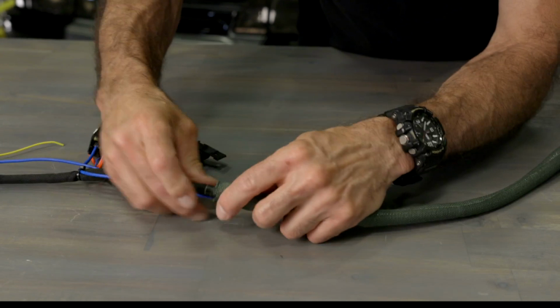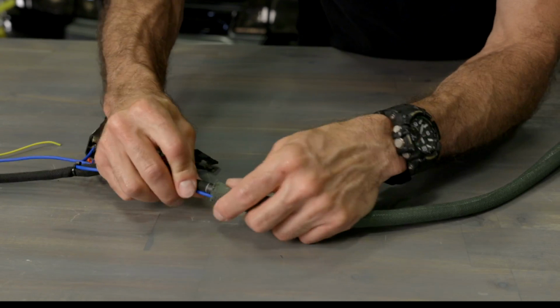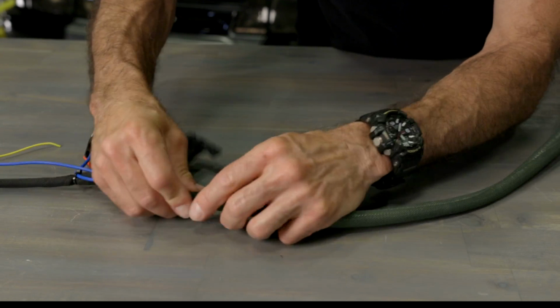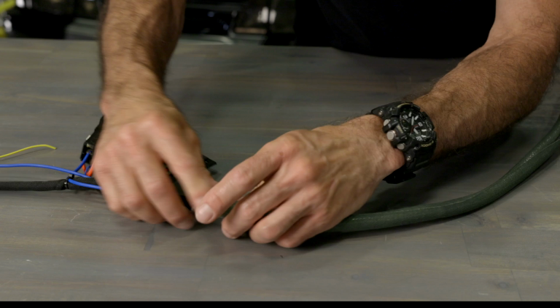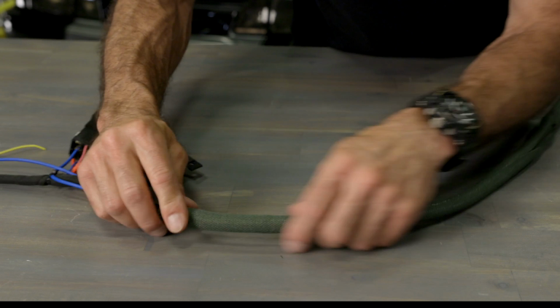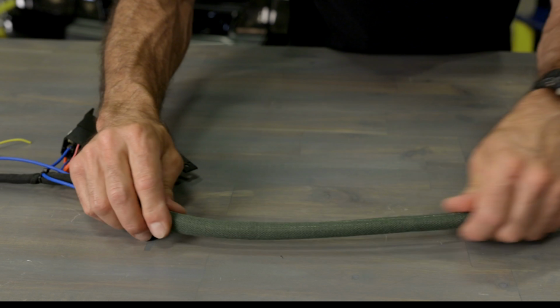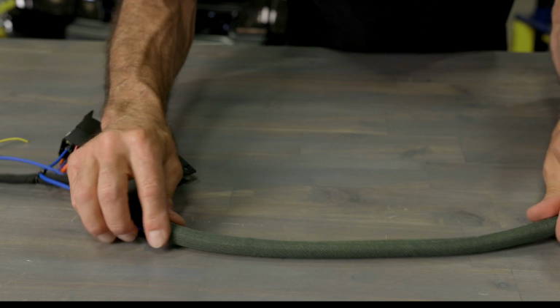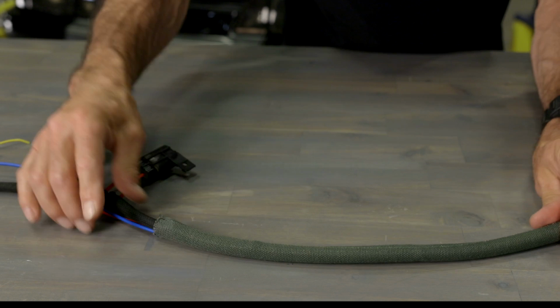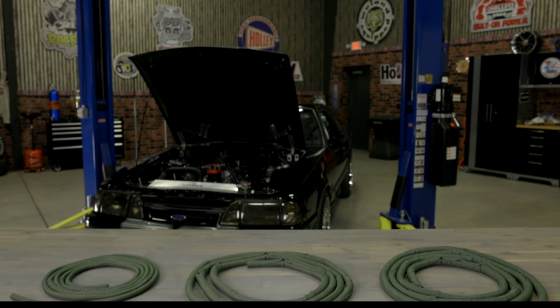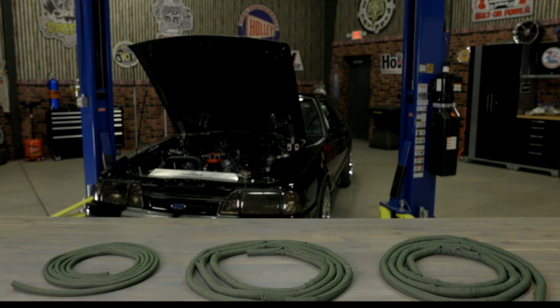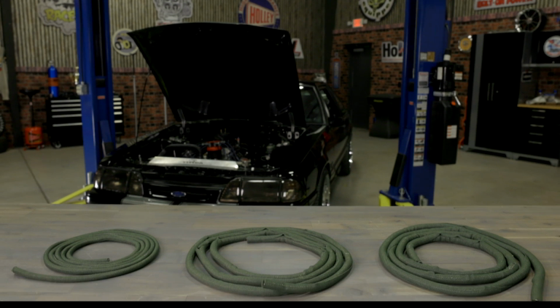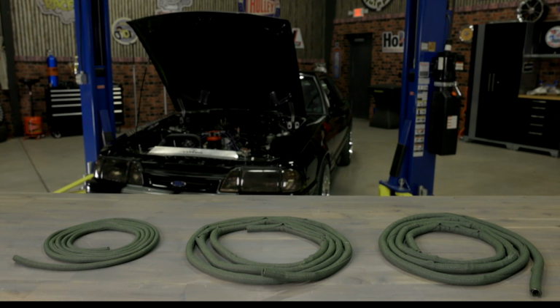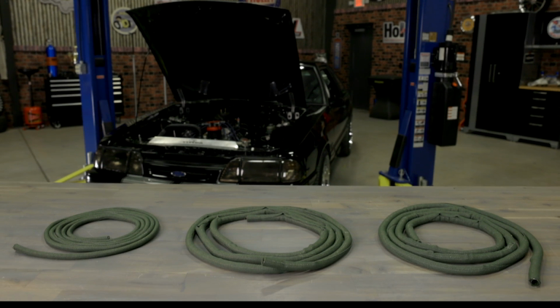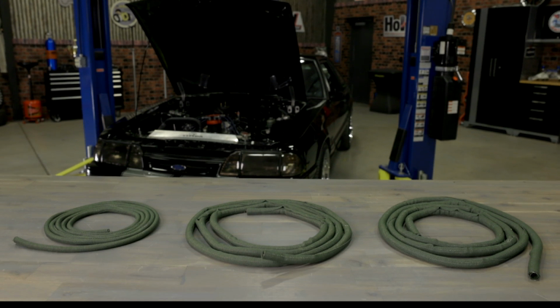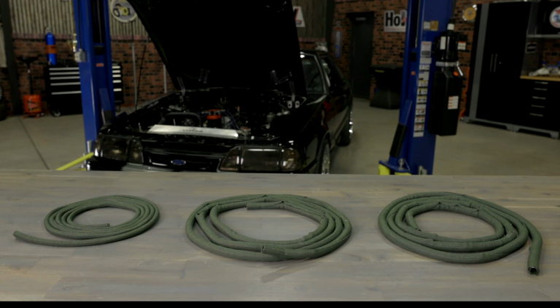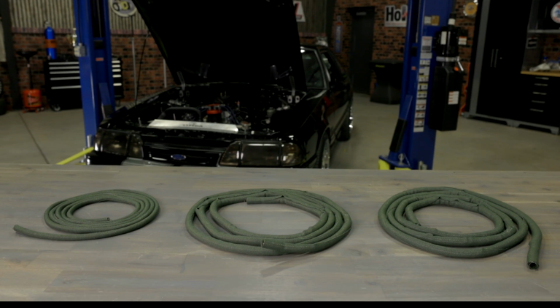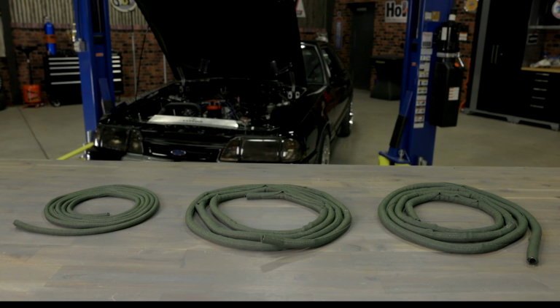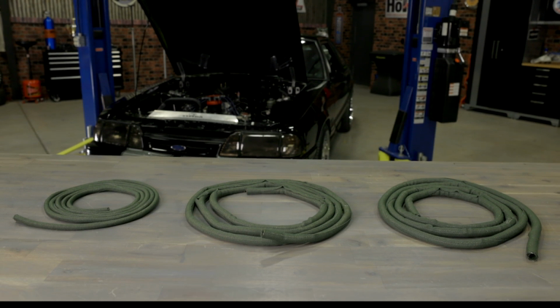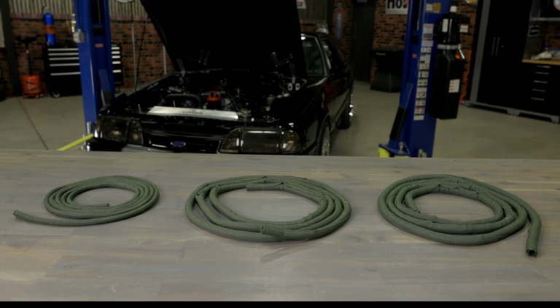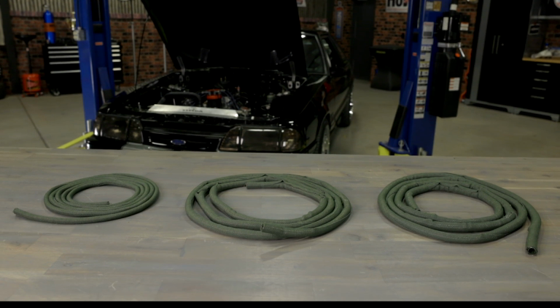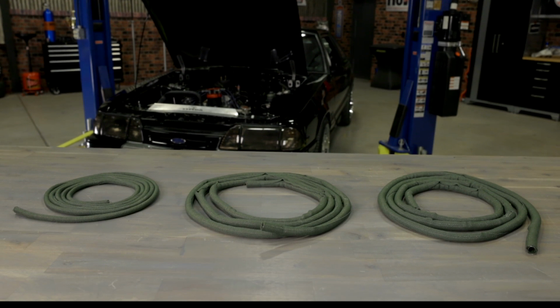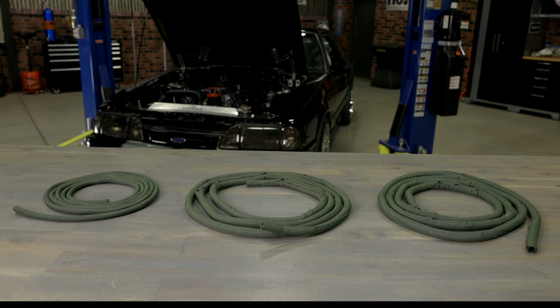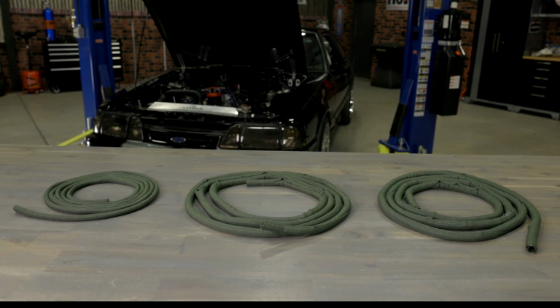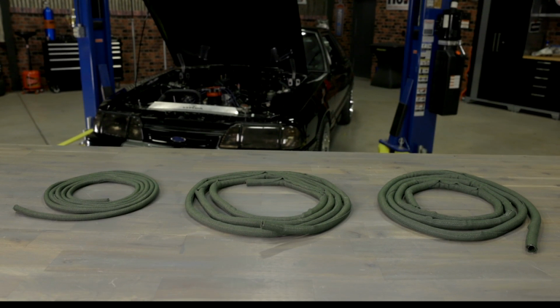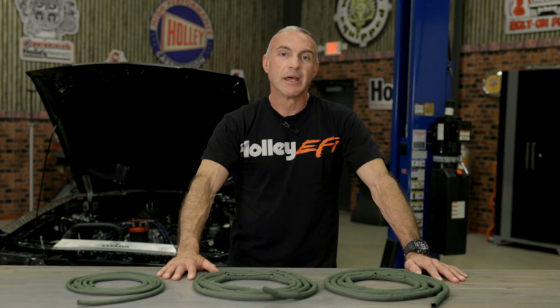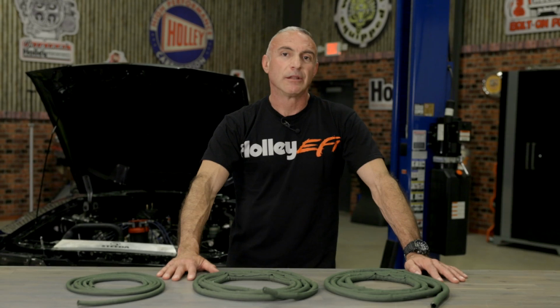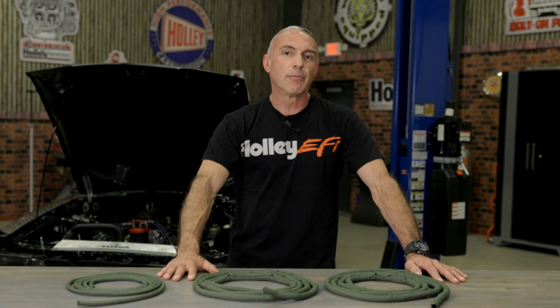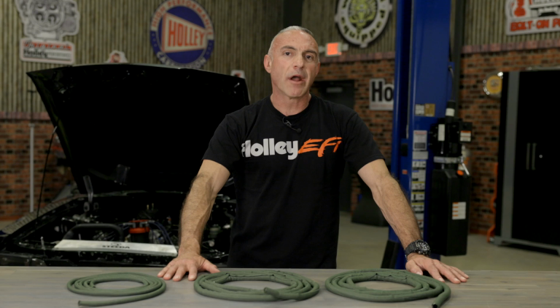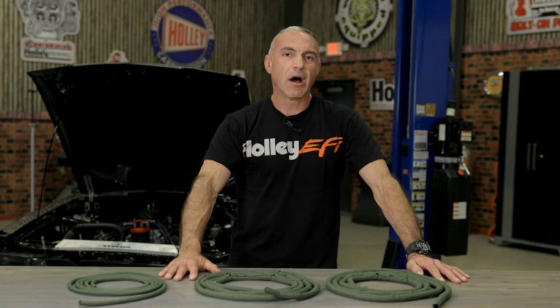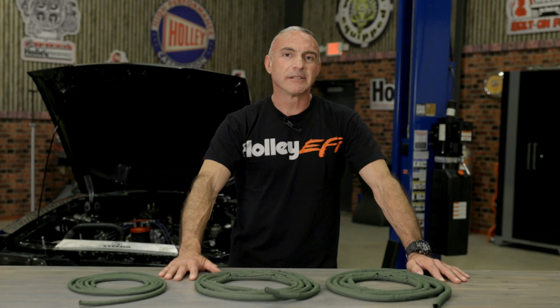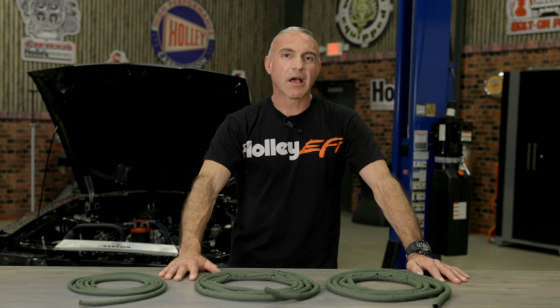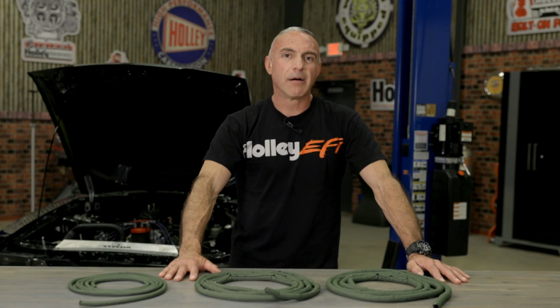Protect your engine's wiring from fire and heat with Holley EFI's Nomex split loom. Learn more at Holley.com.